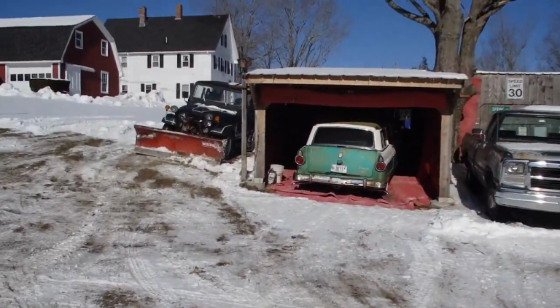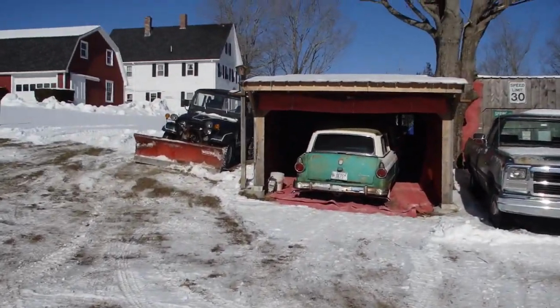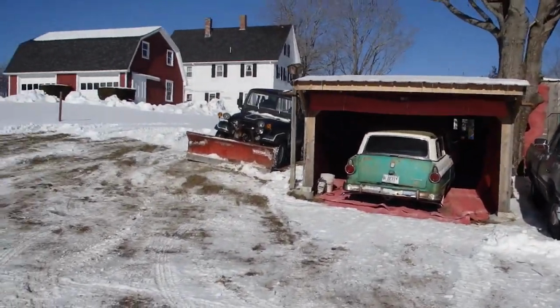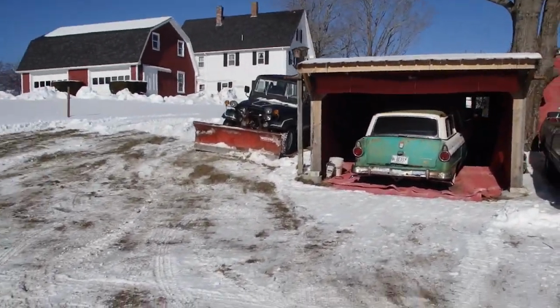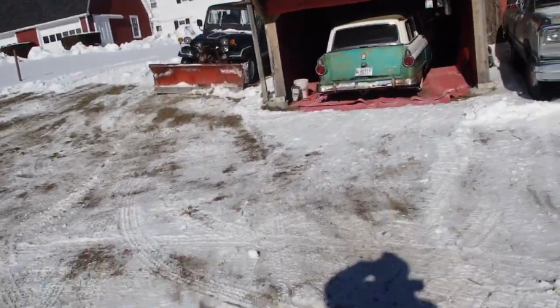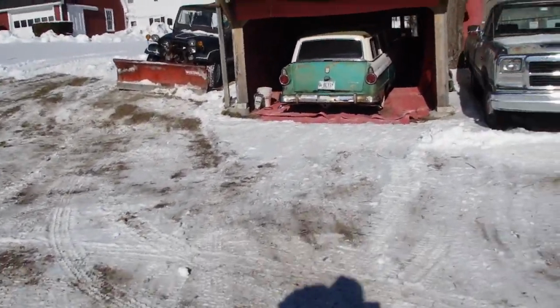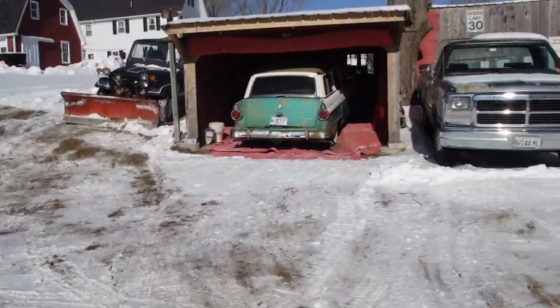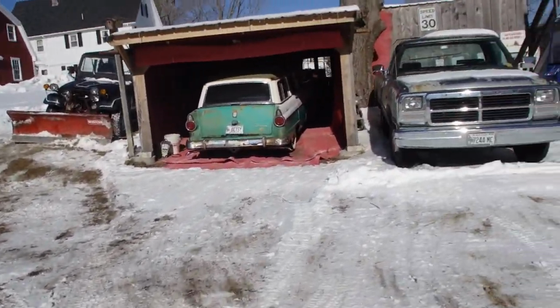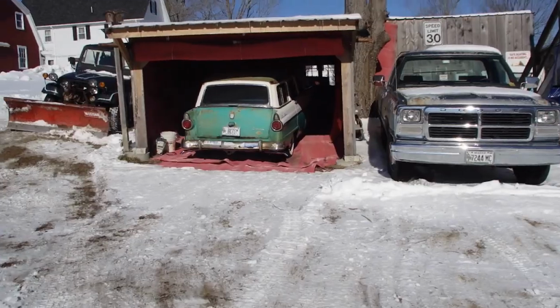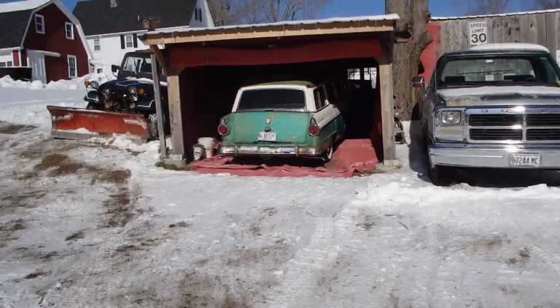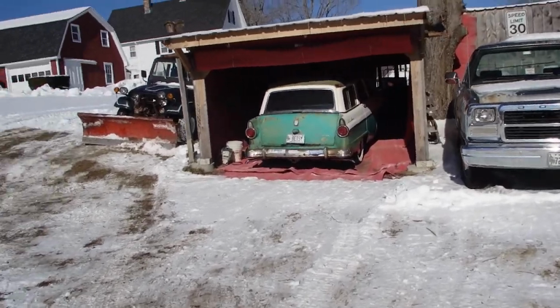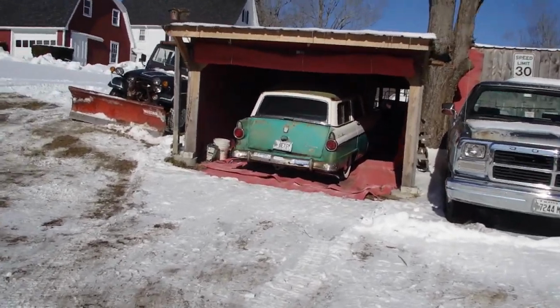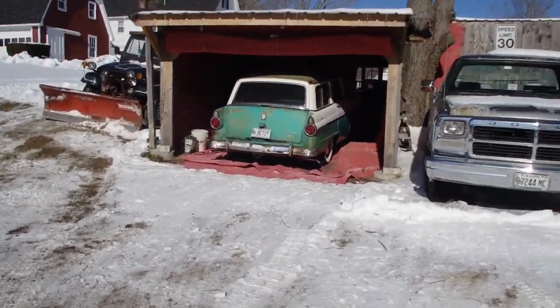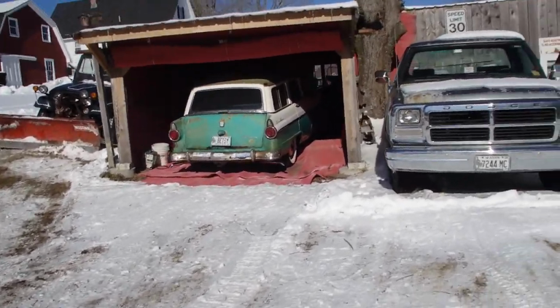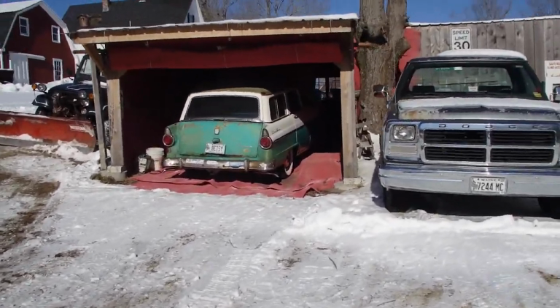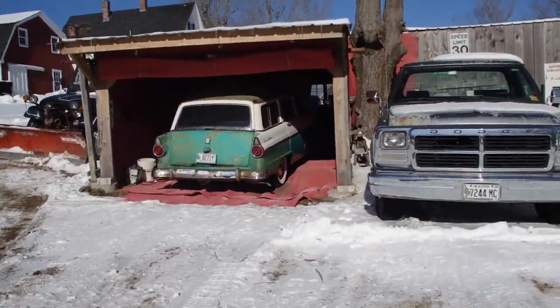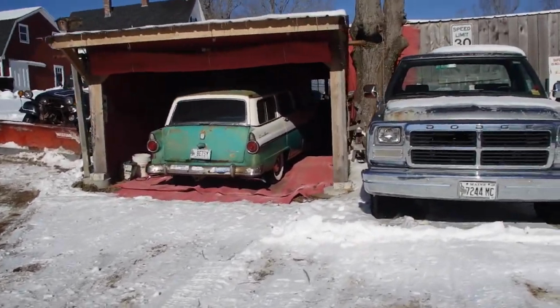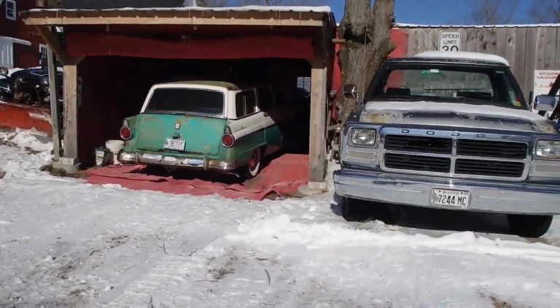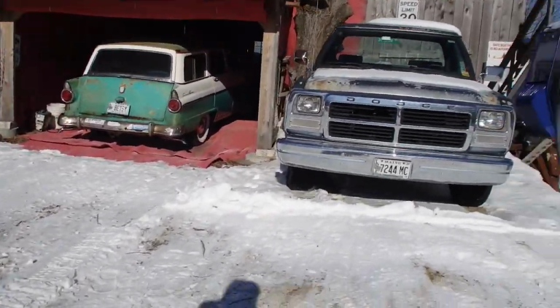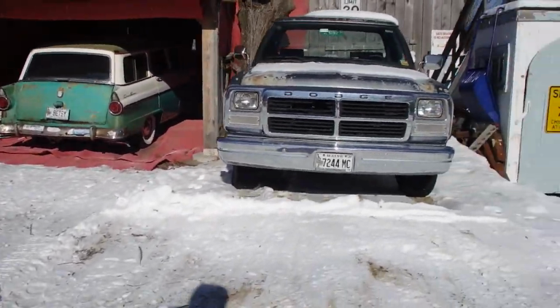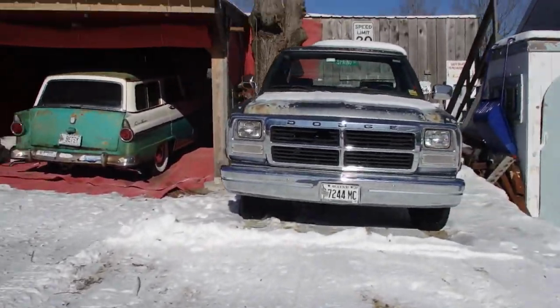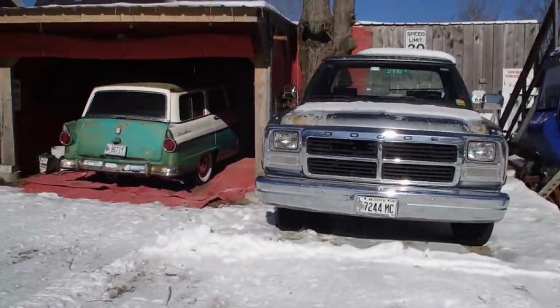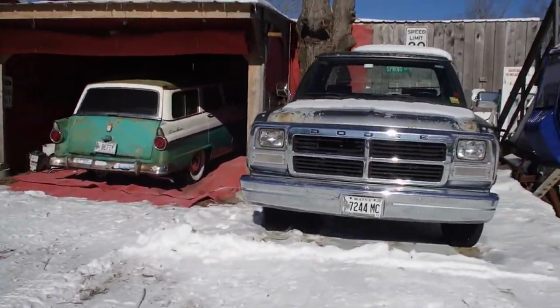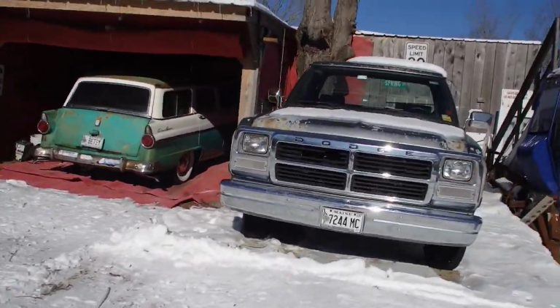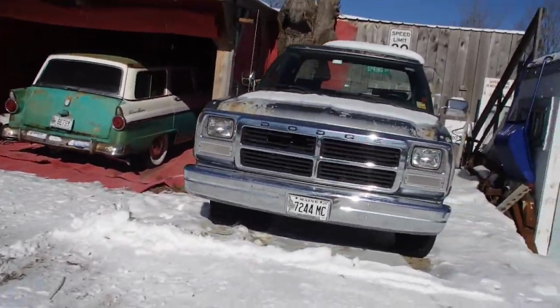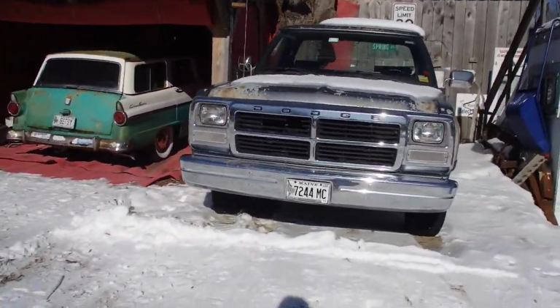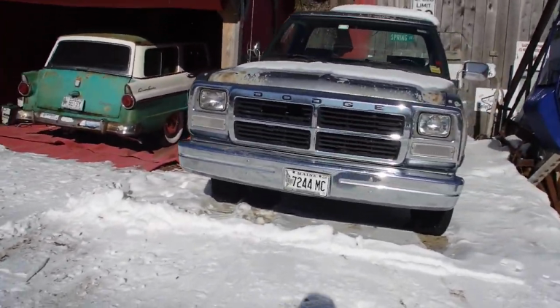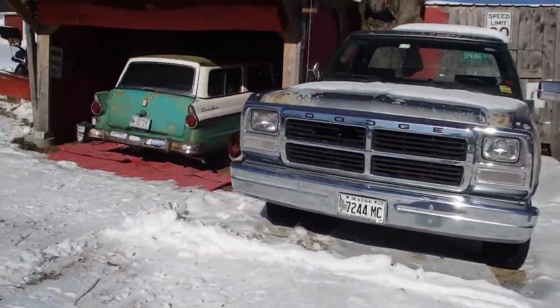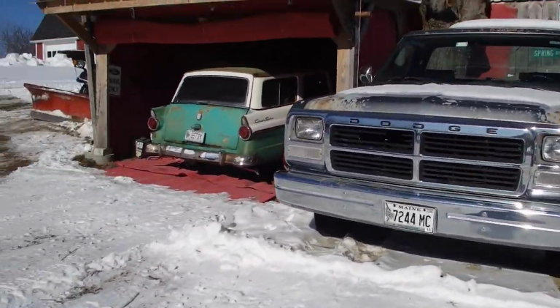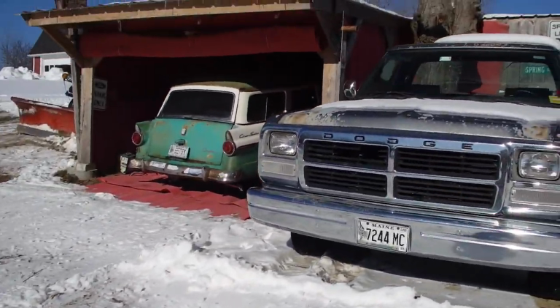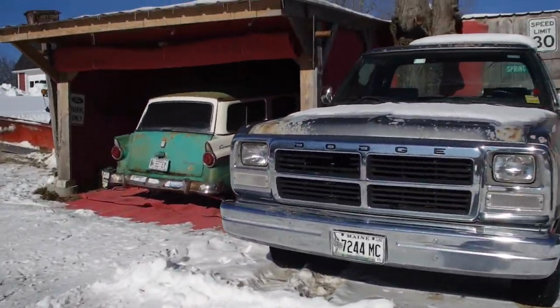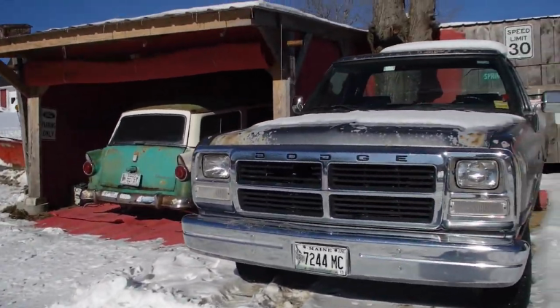Jeep ran great once I got her going. I love that — I'm crazy about that Jeep.